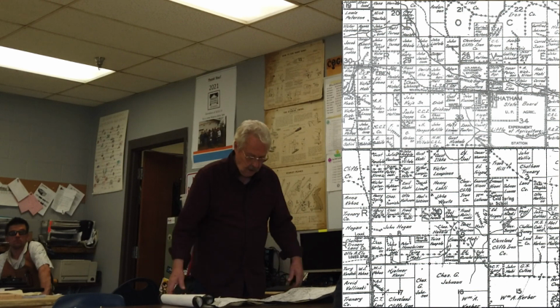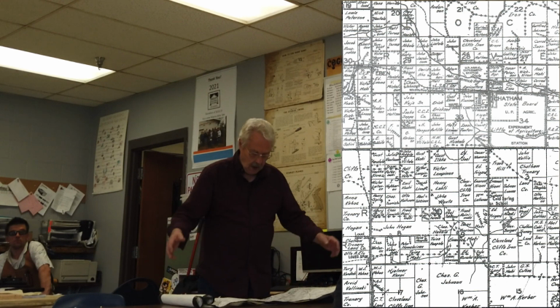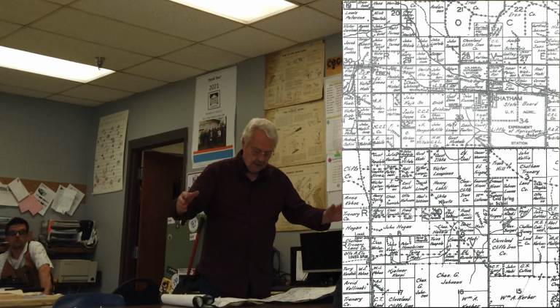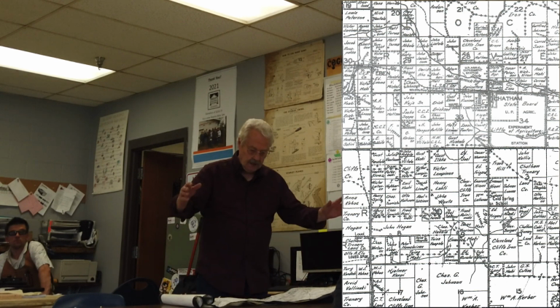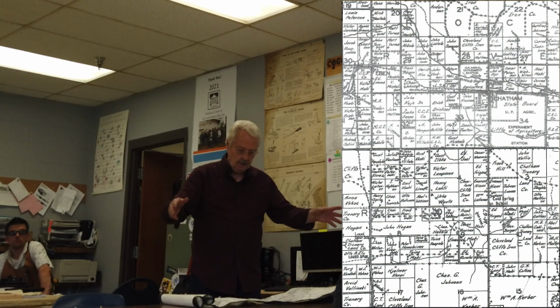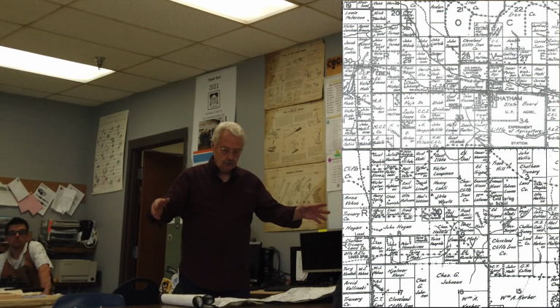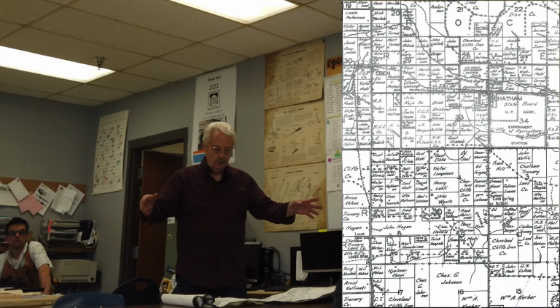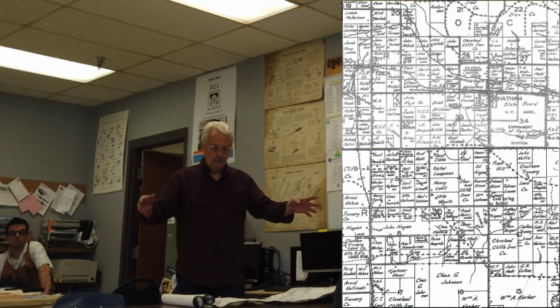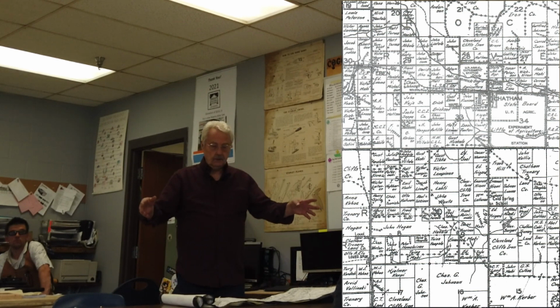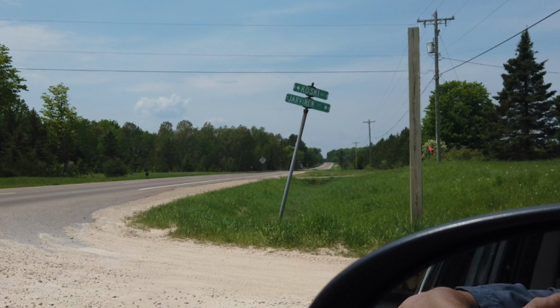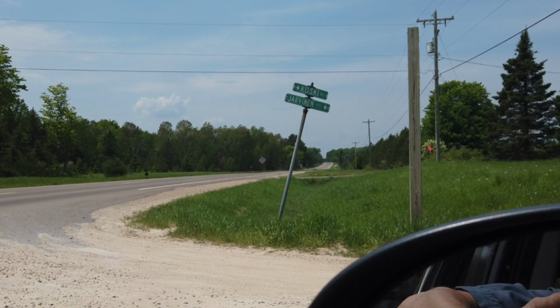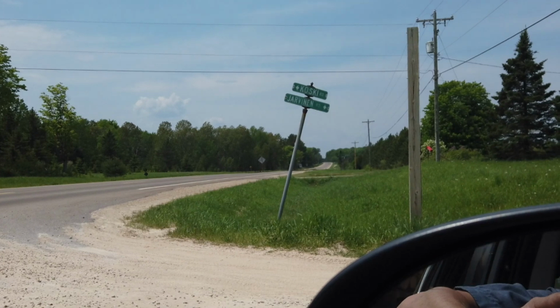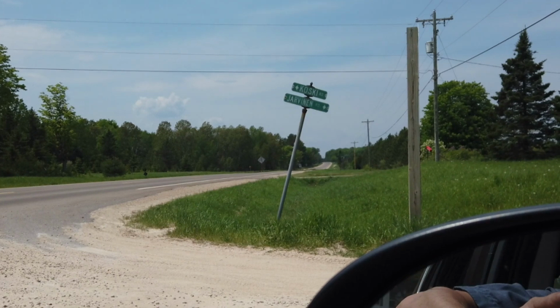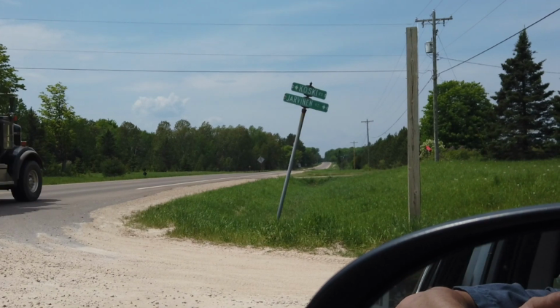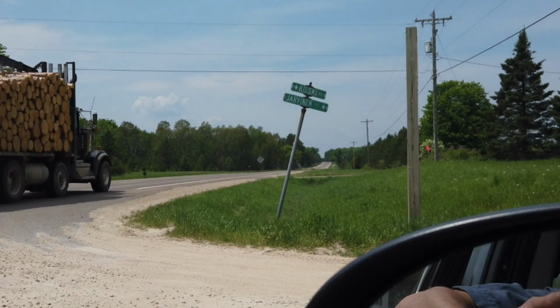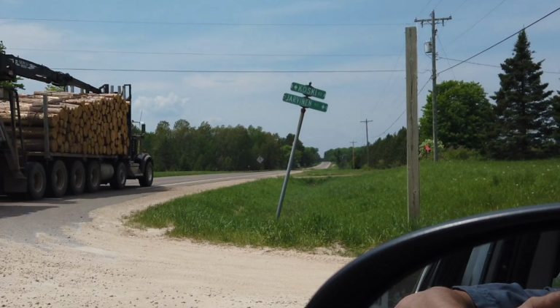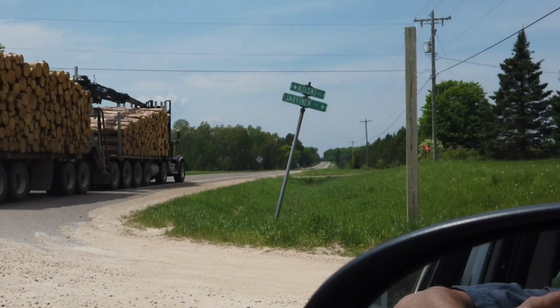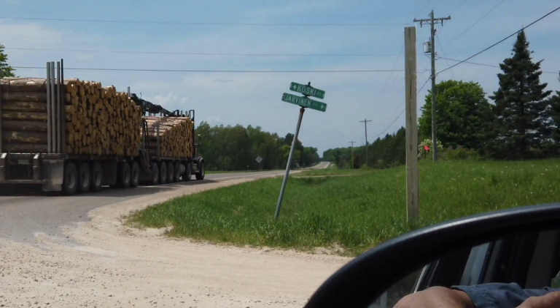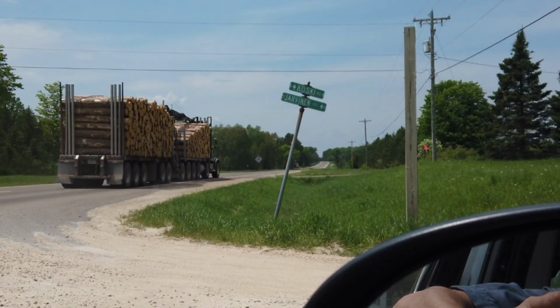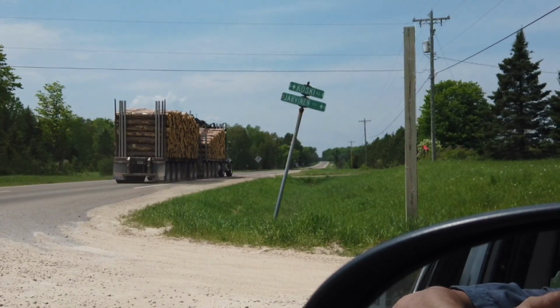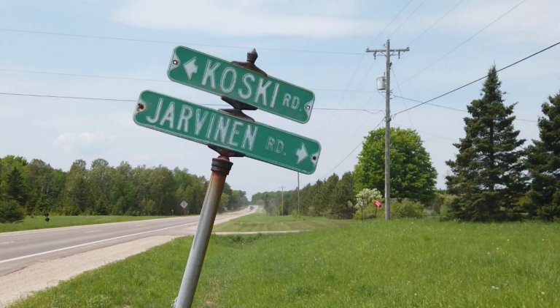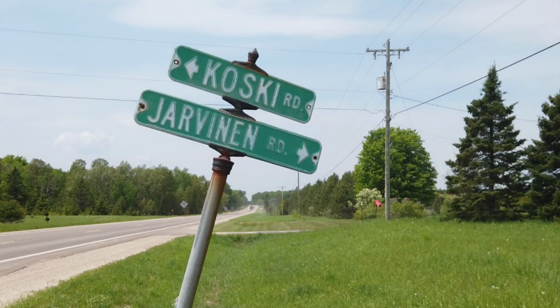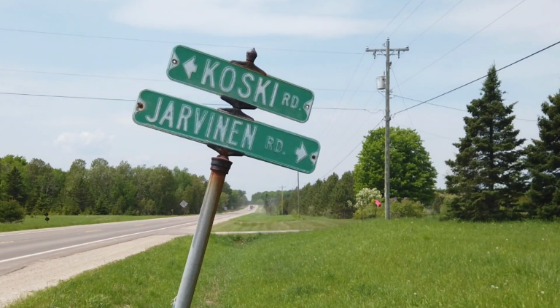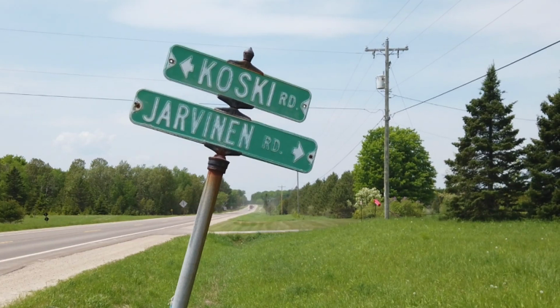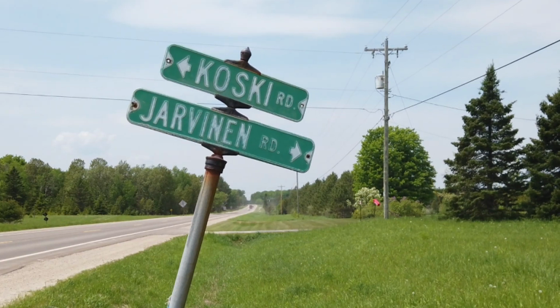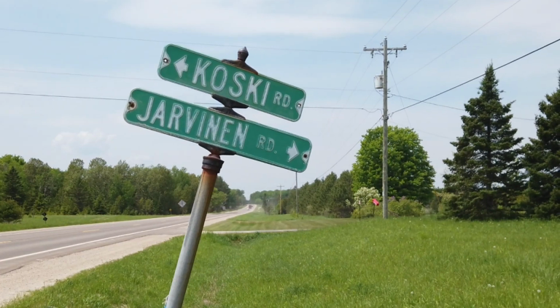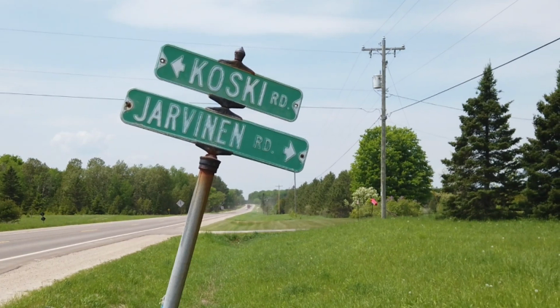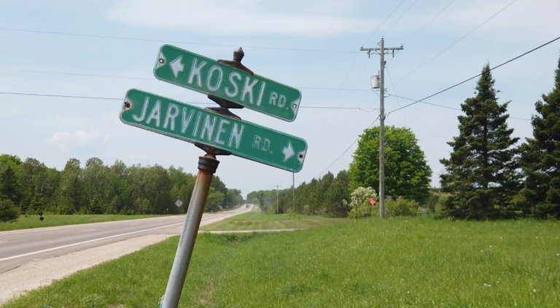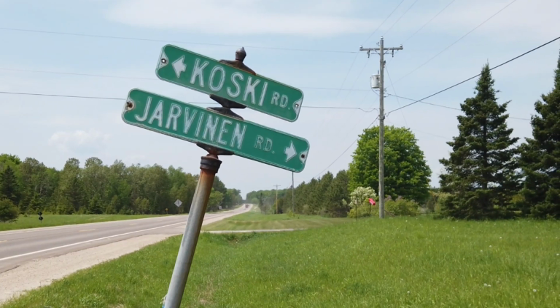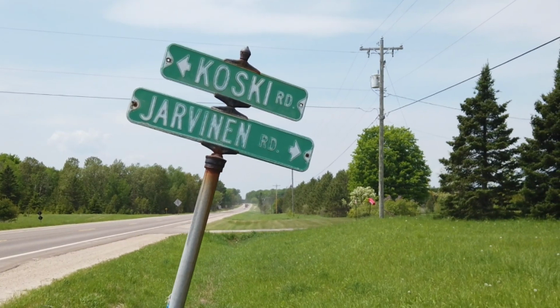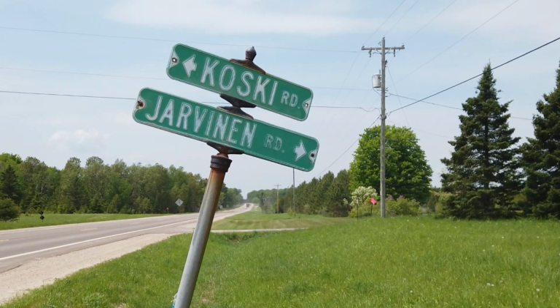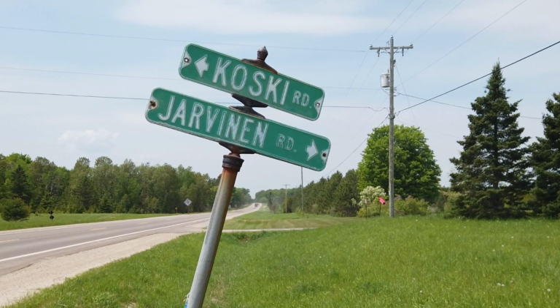And the names — the road names around here still reflect that. Juntinan Road, Kosky Road, Hedico, Jokopi.